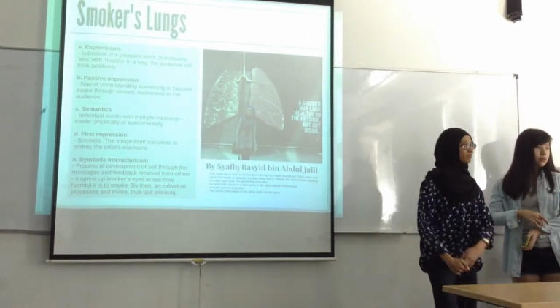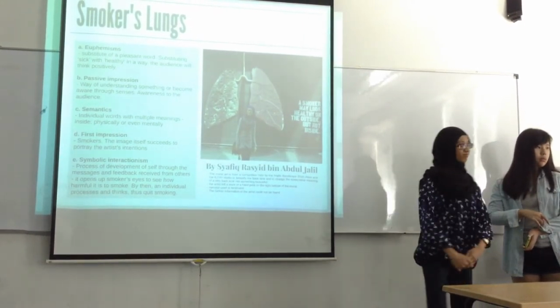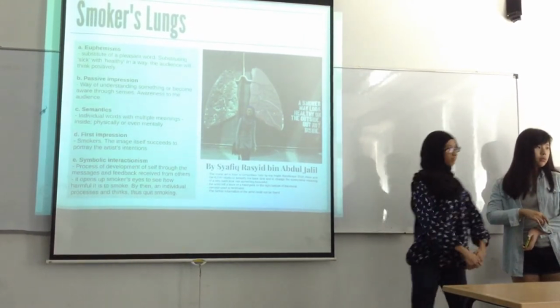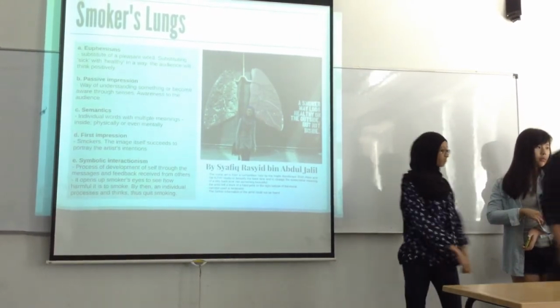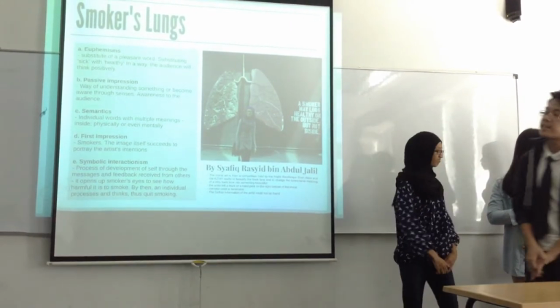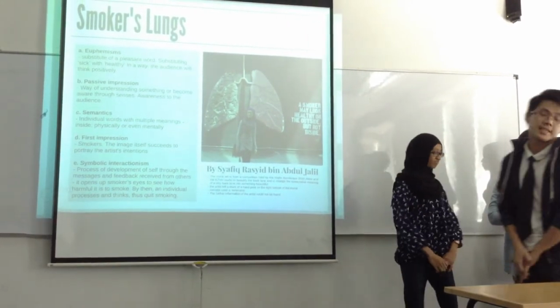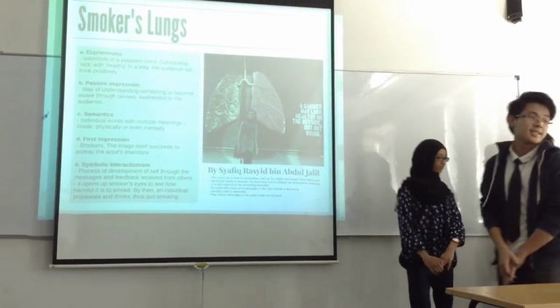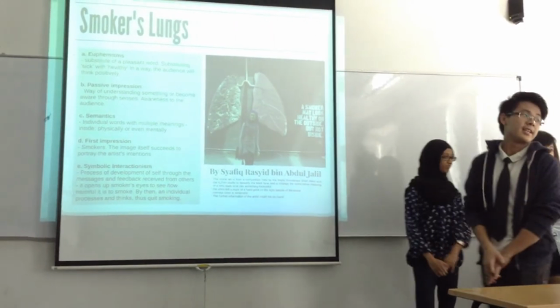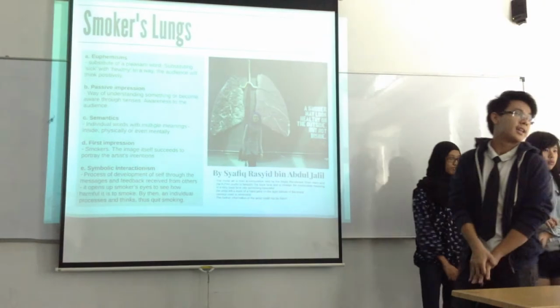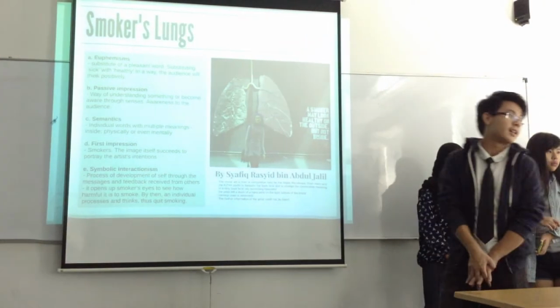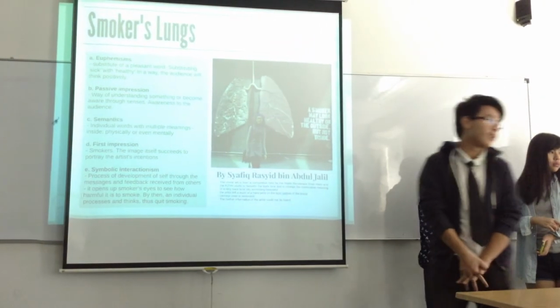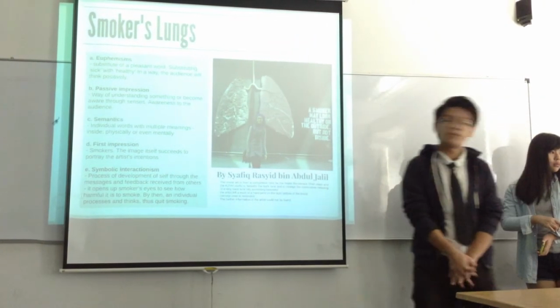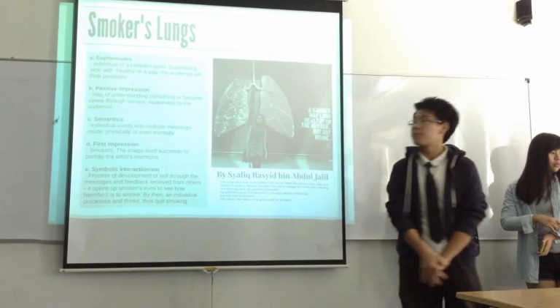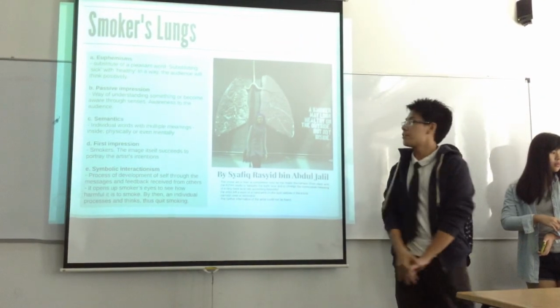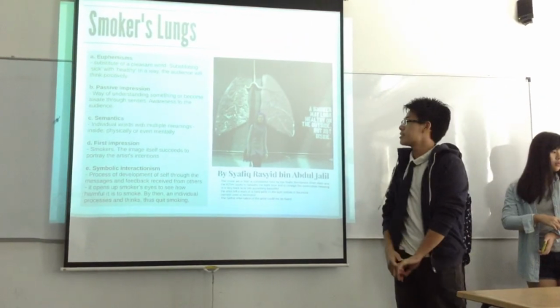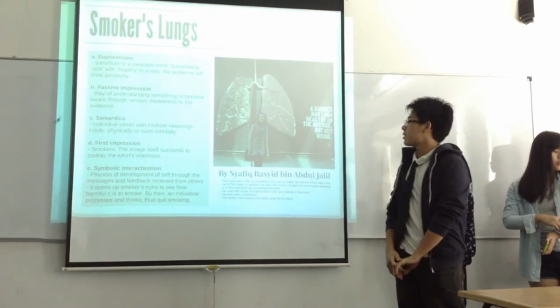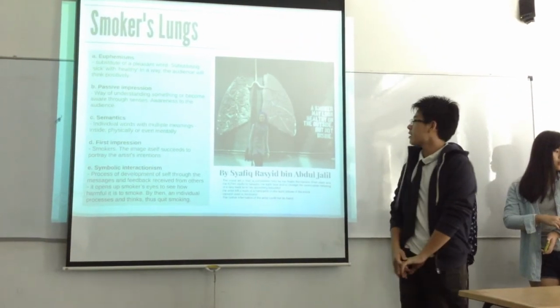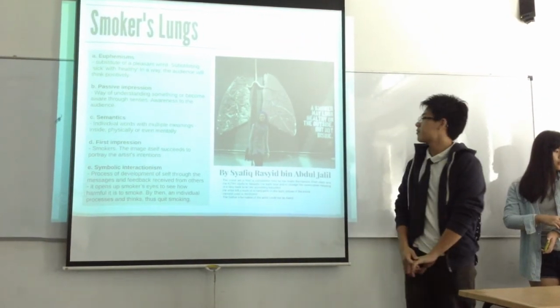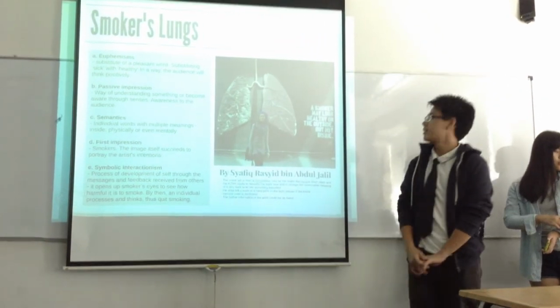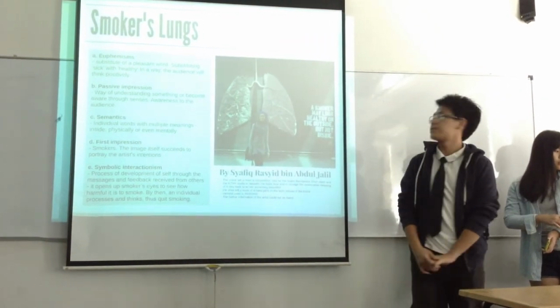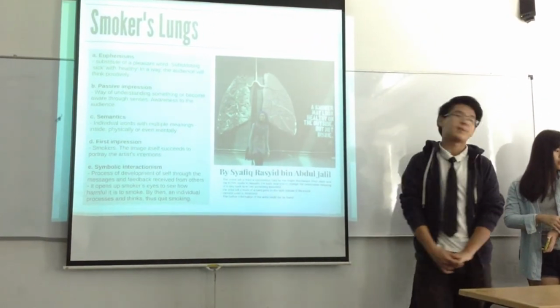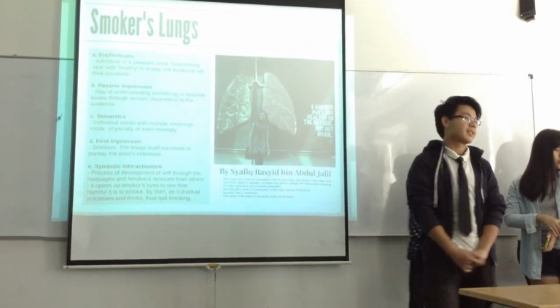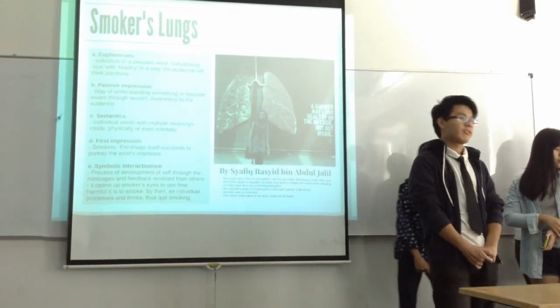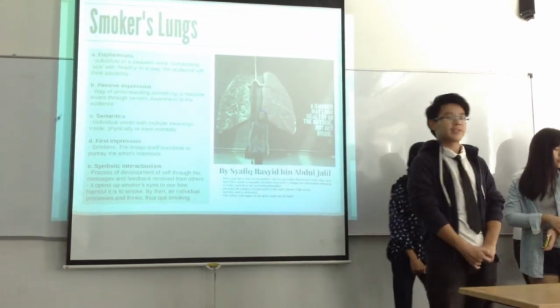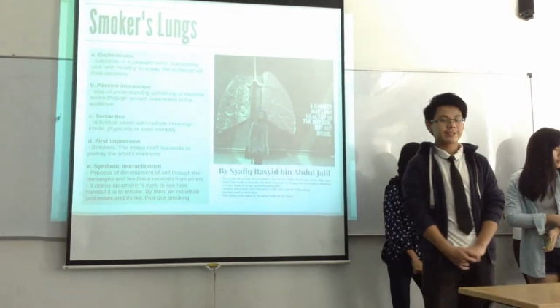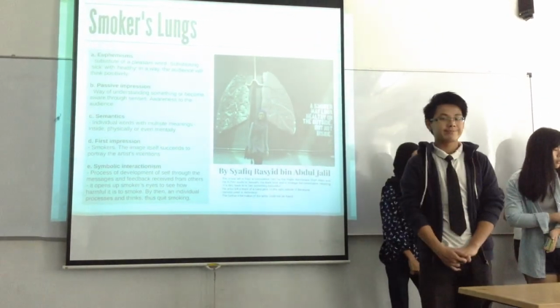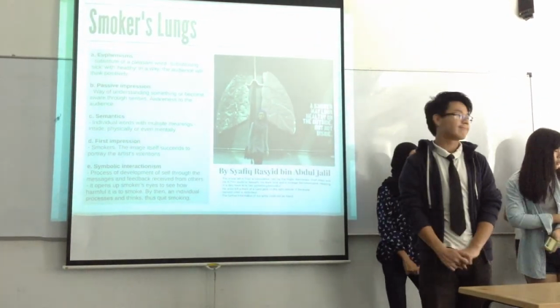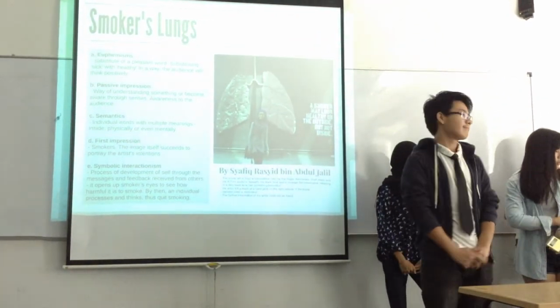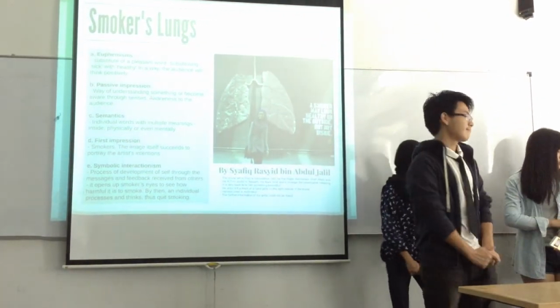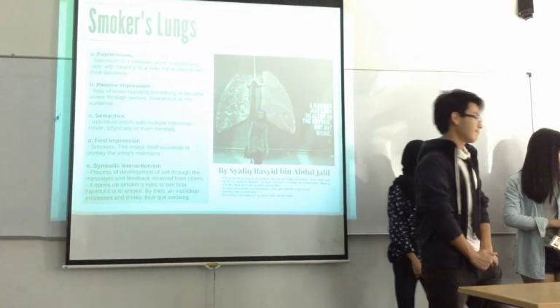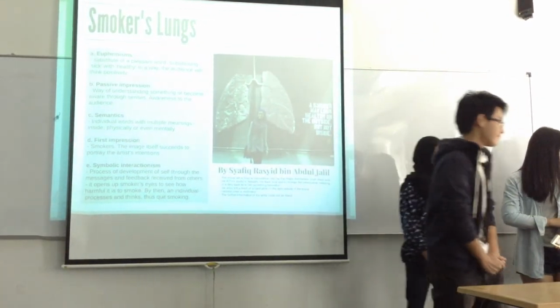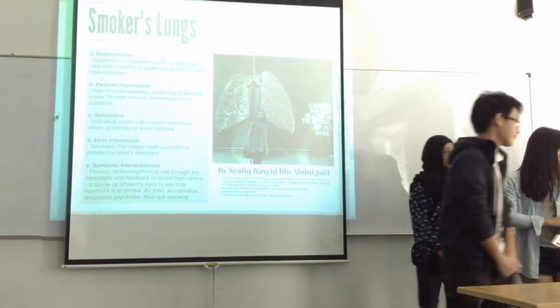Basically, that's all four murals that we have presented. Thank you very much.